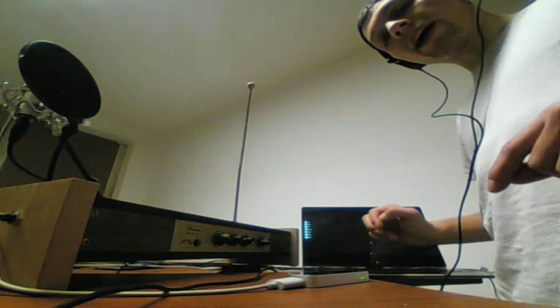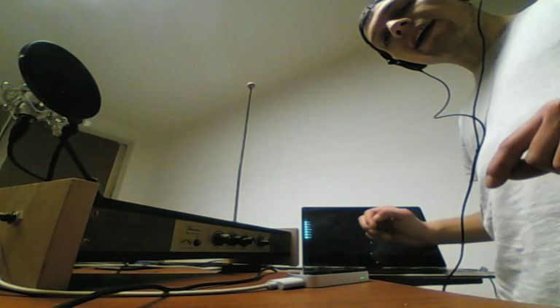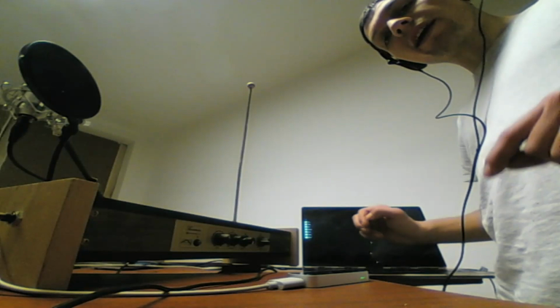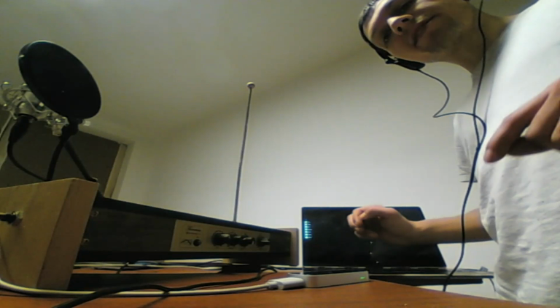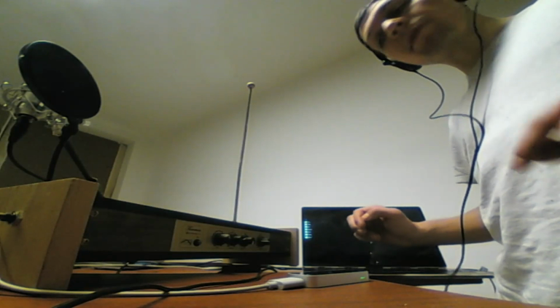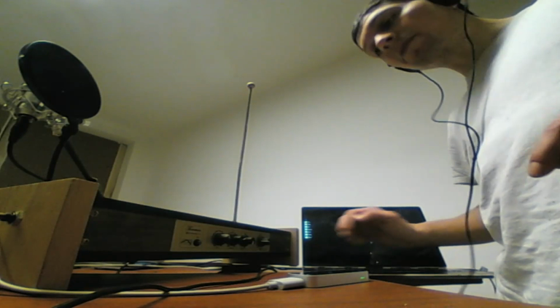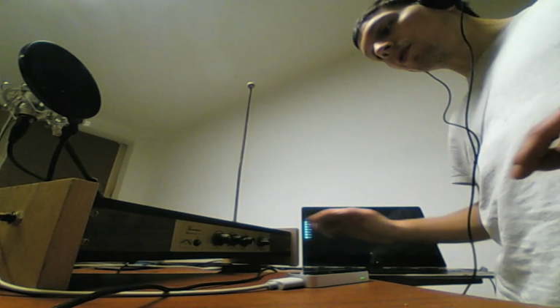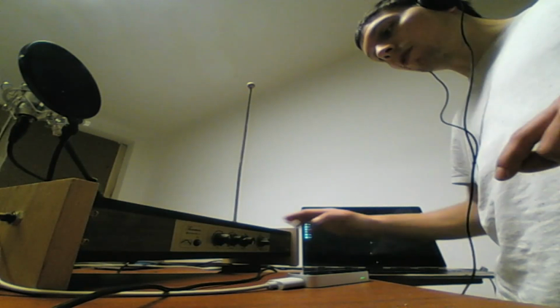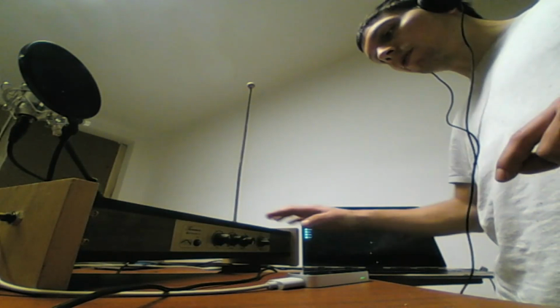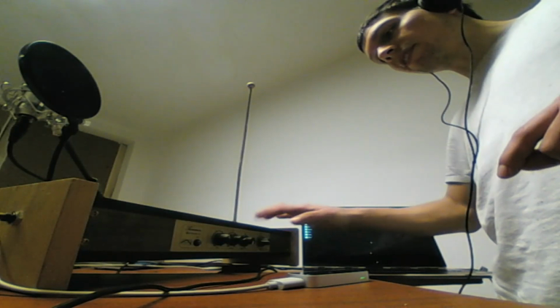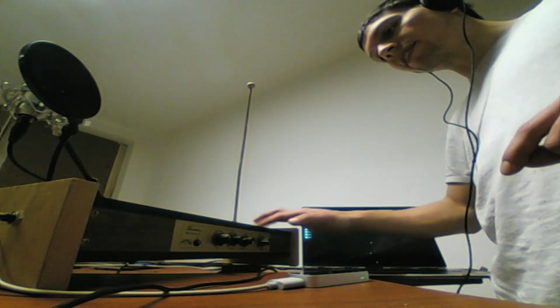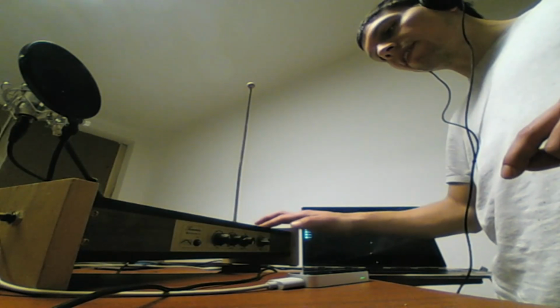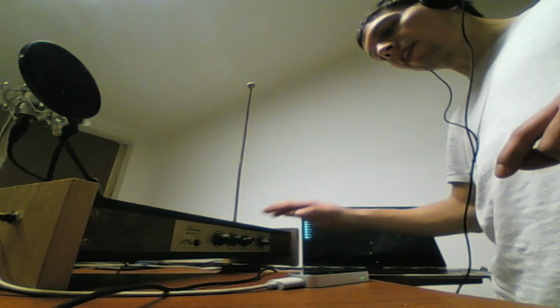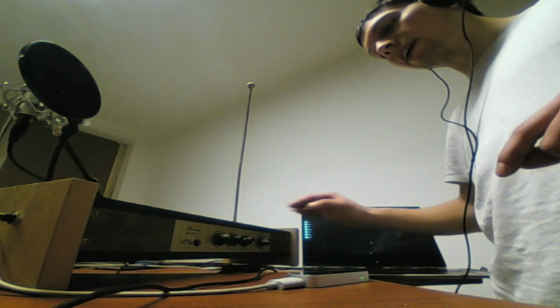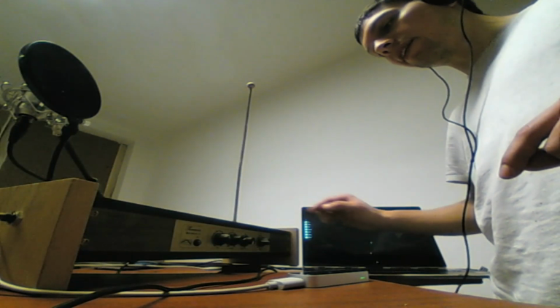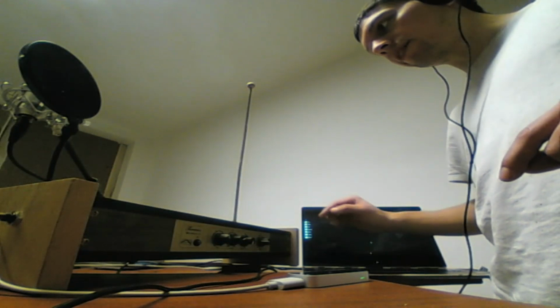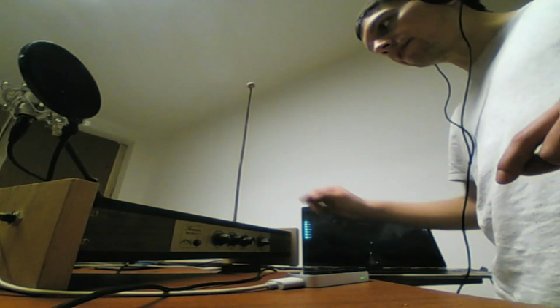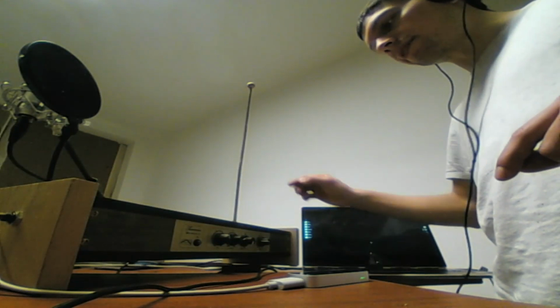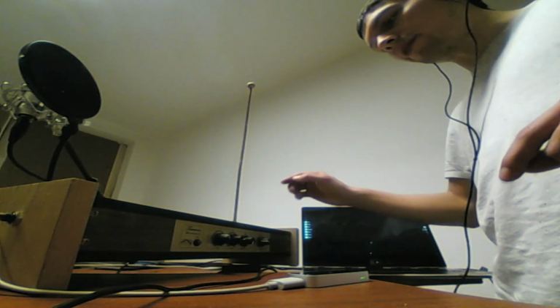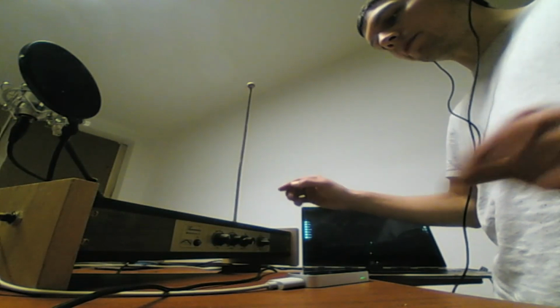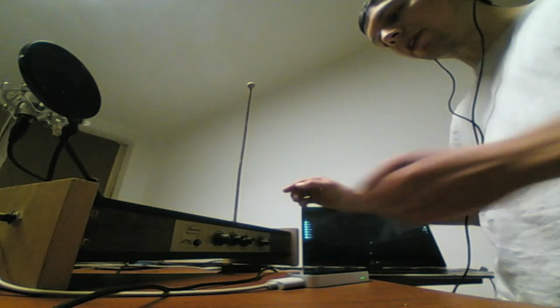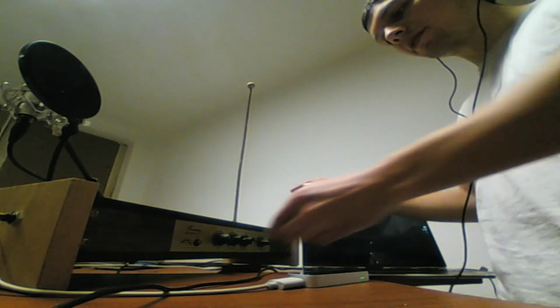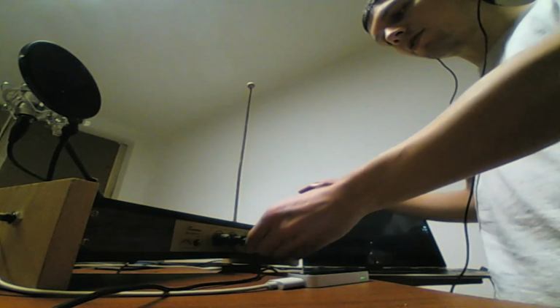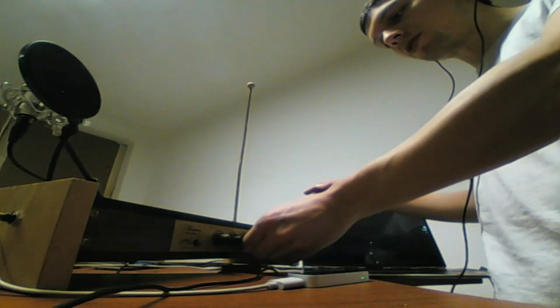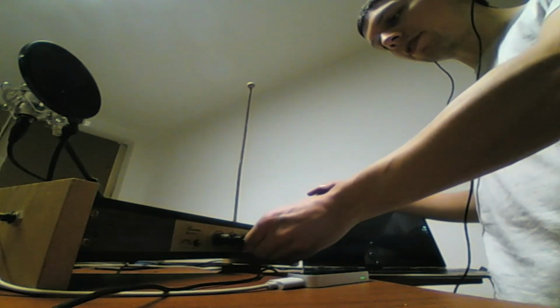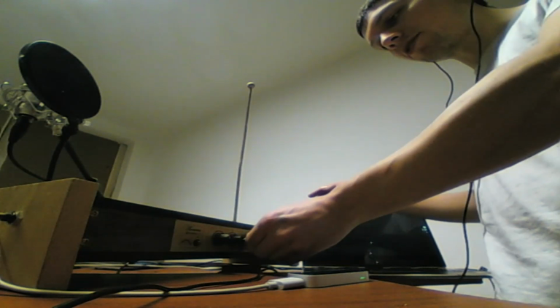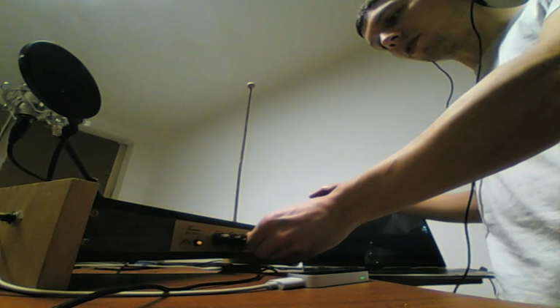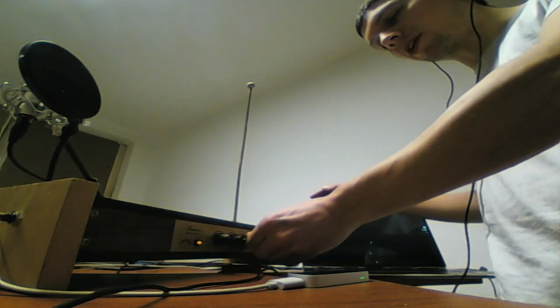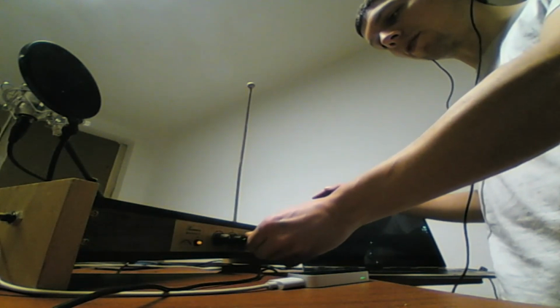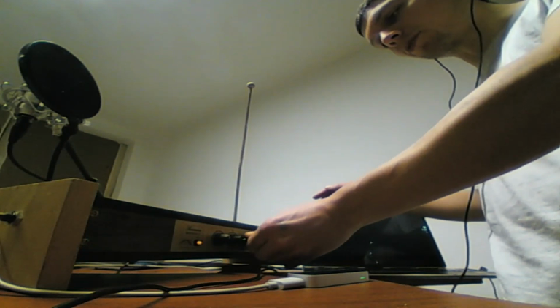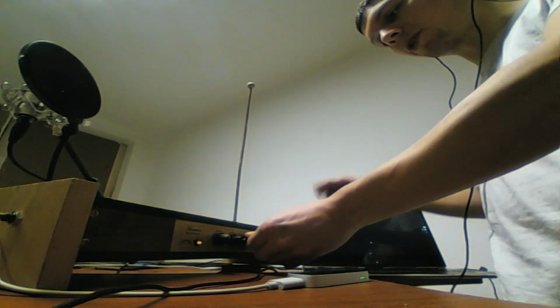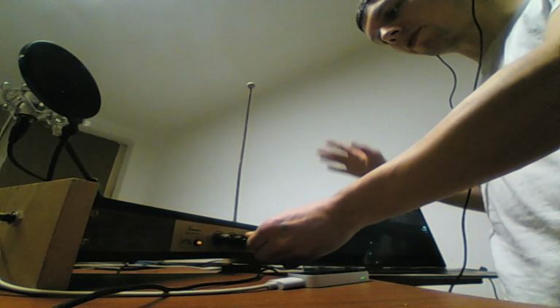Hey guys! Maybe you know this little thing here — it's a theremin. Just let me show you how it works.